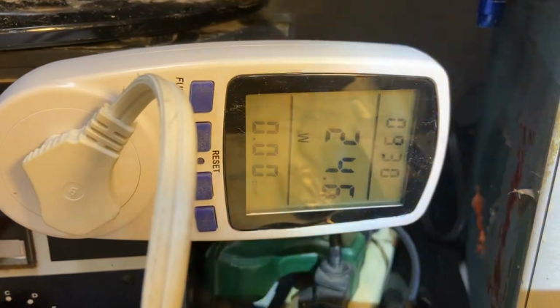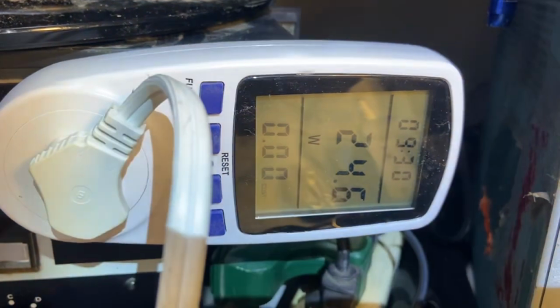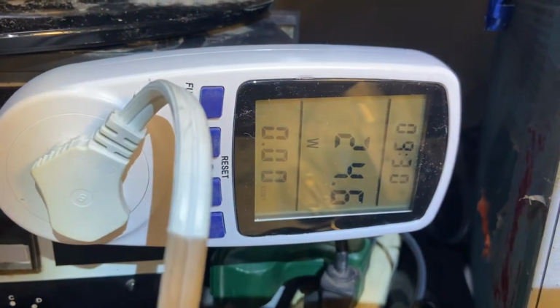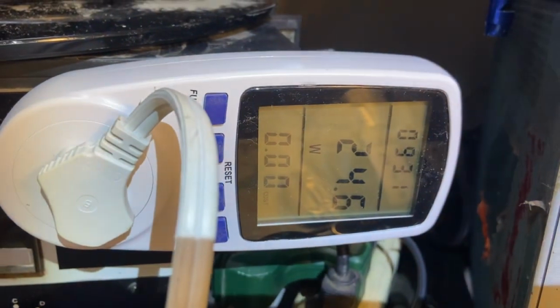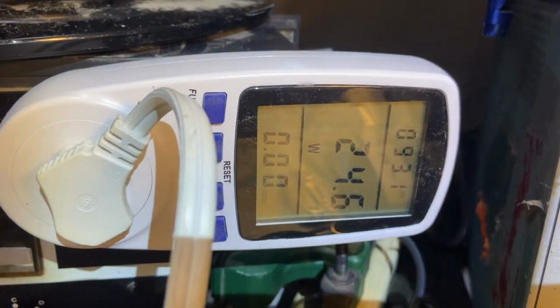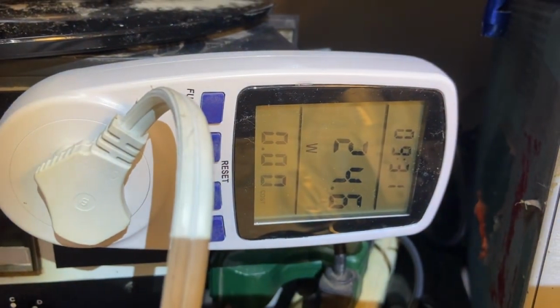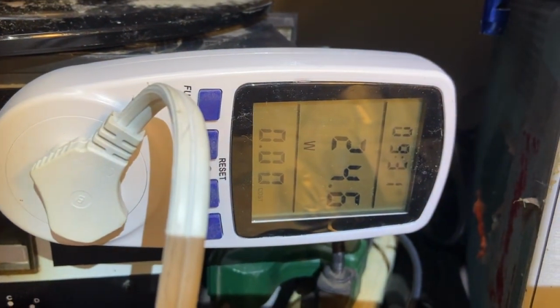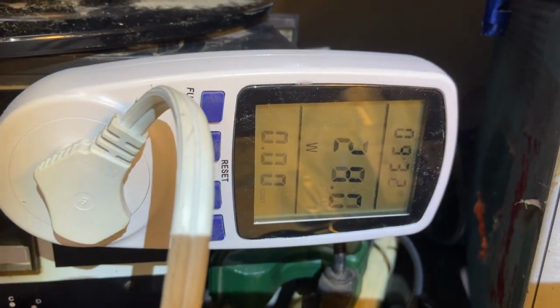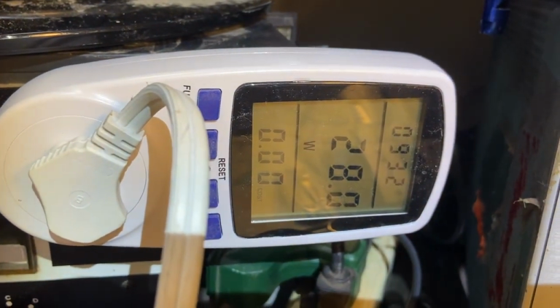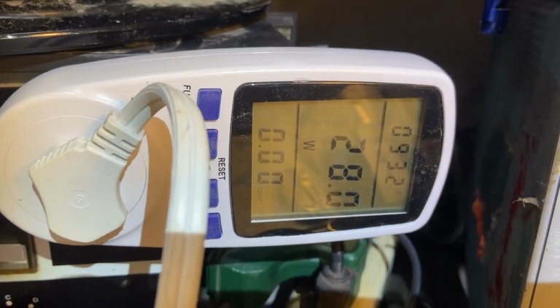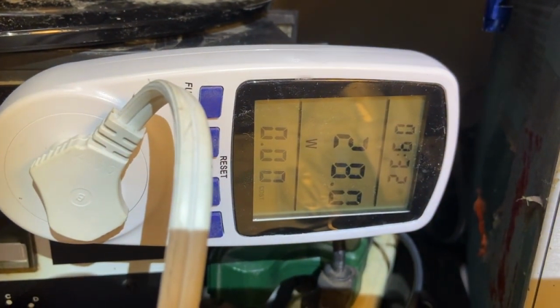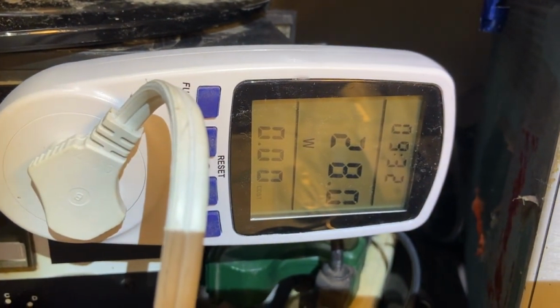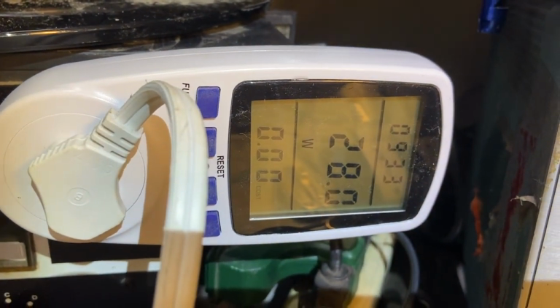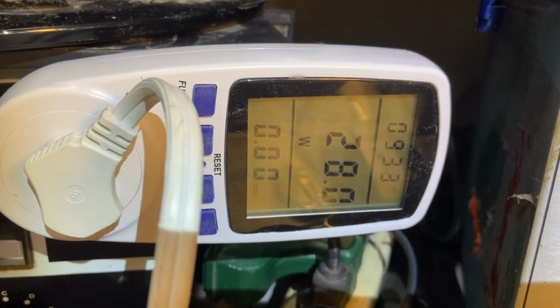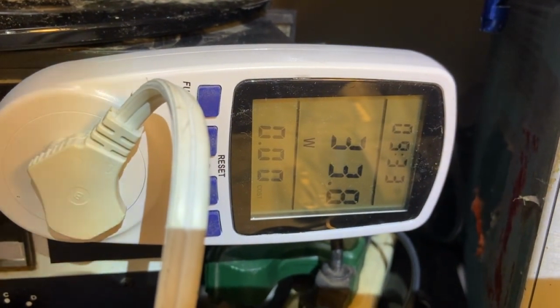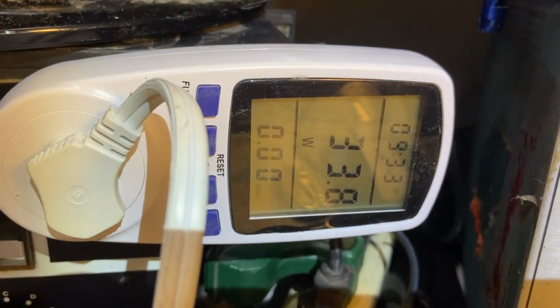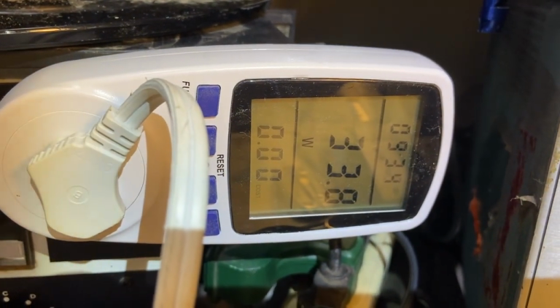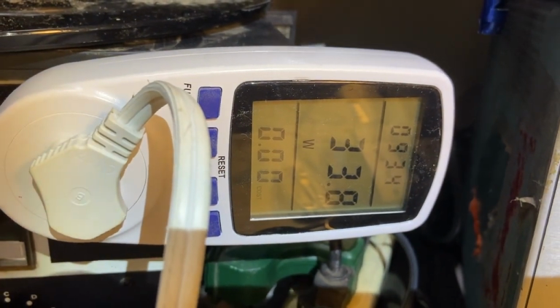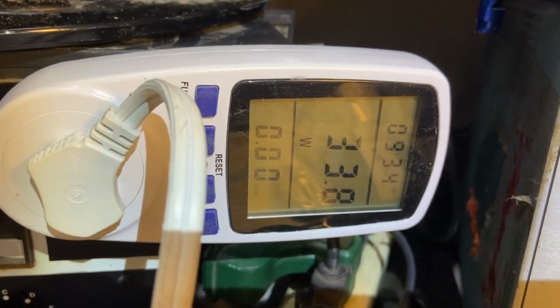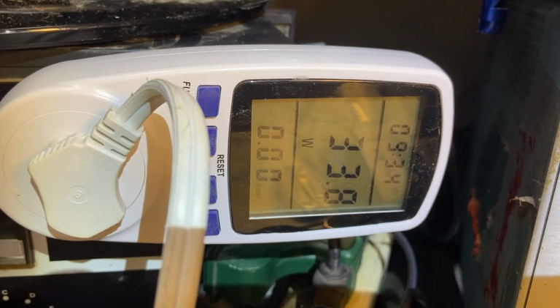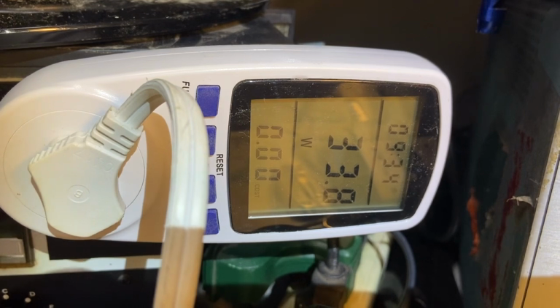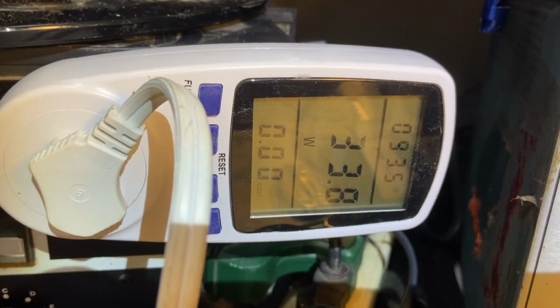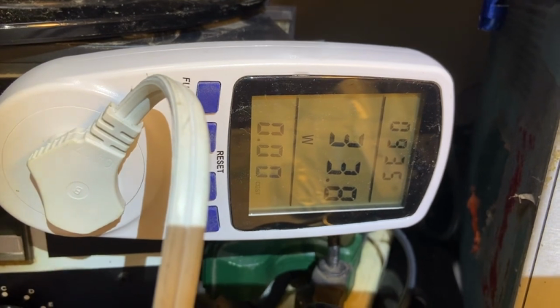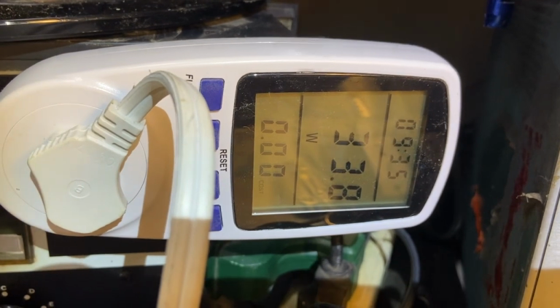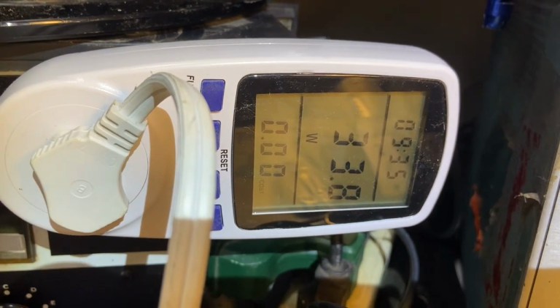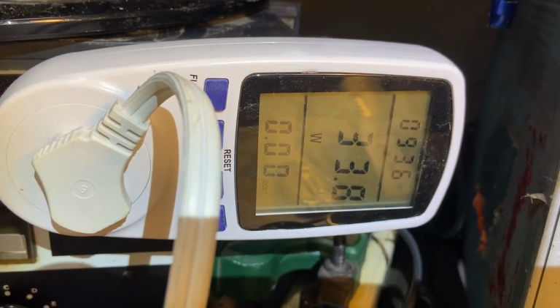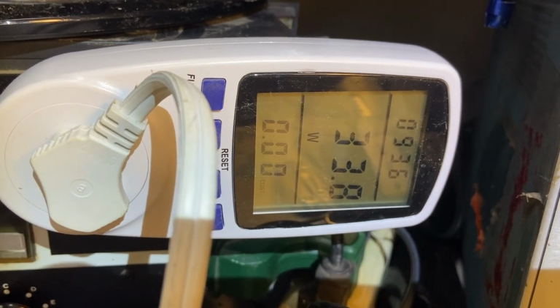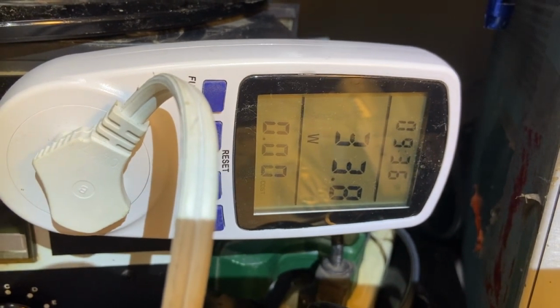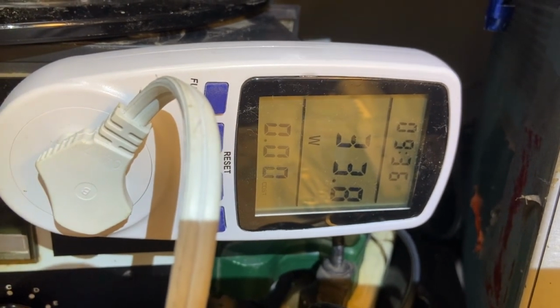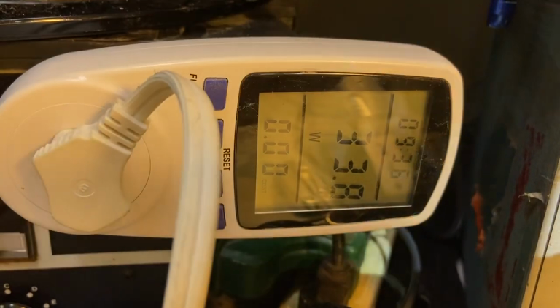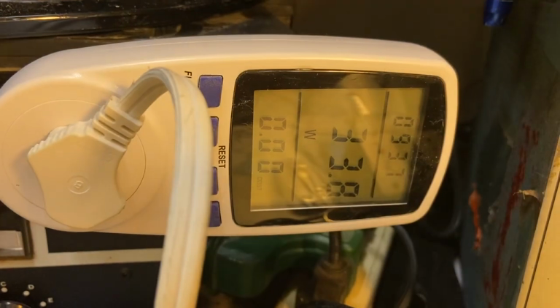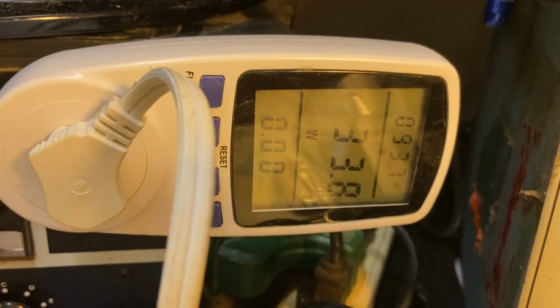And you can turn it on up to get it really hot. And it'll jump up to 40 watts by the time it gets heated.